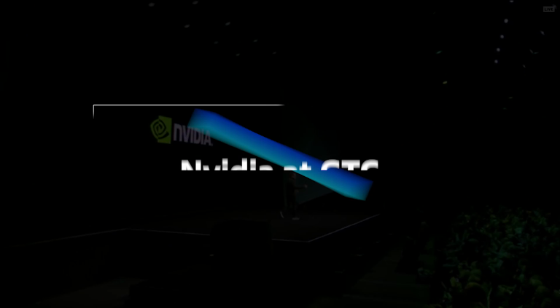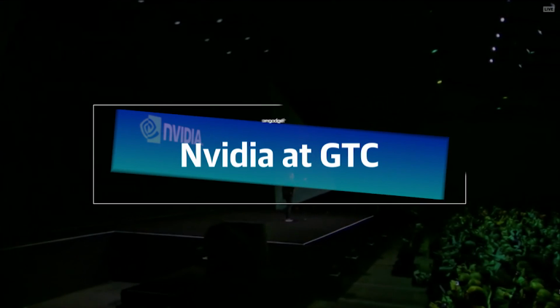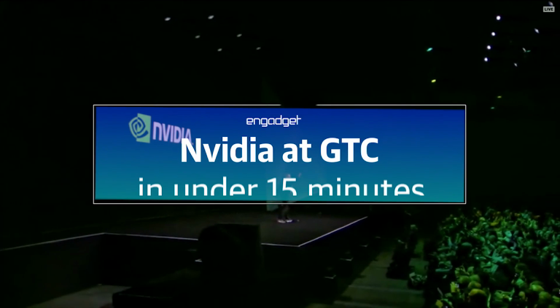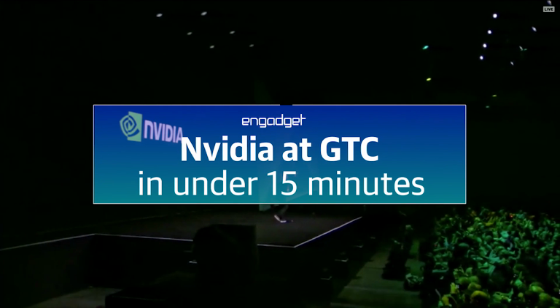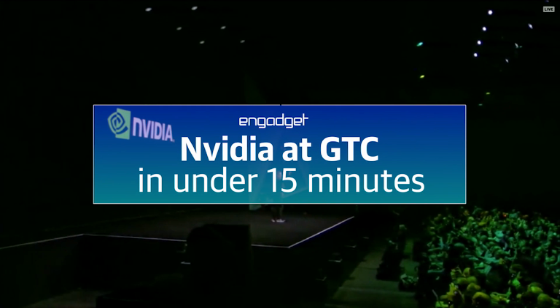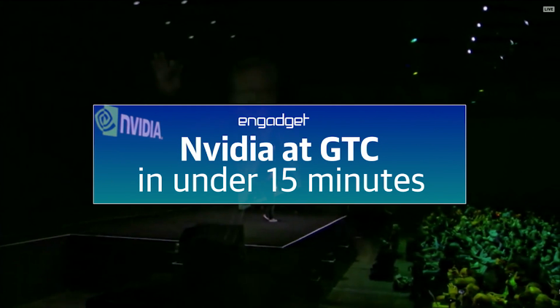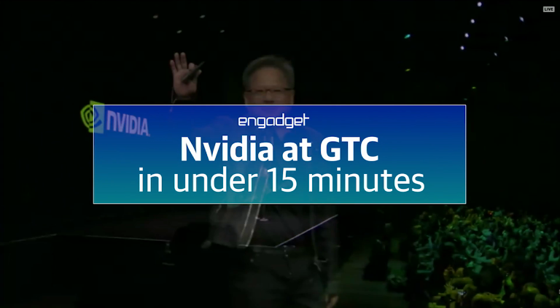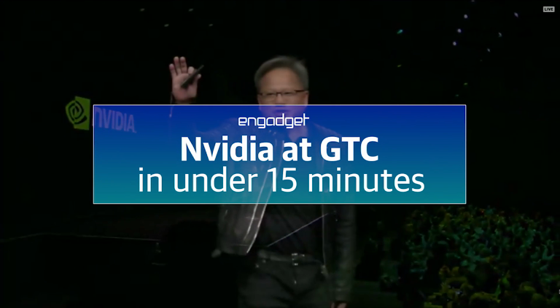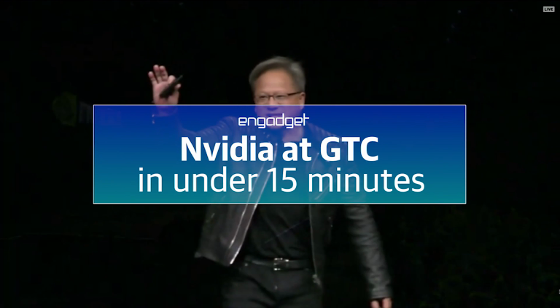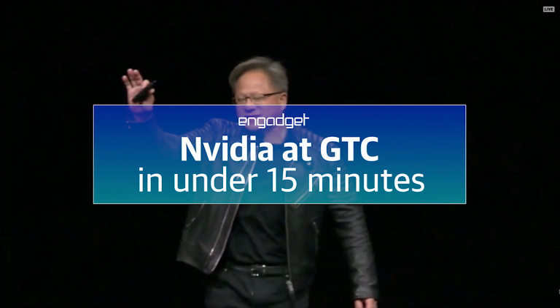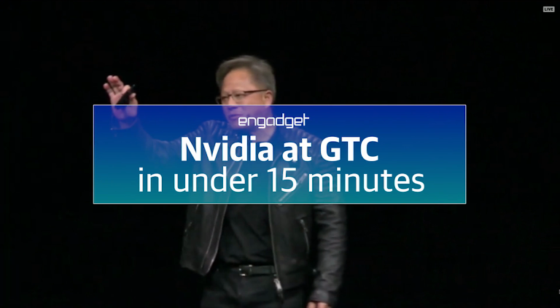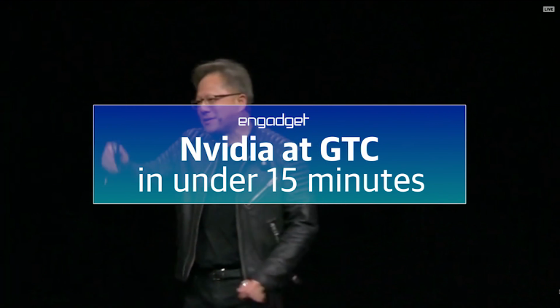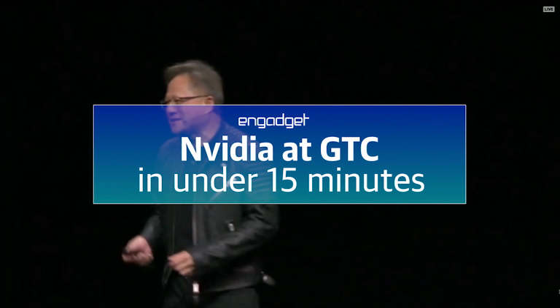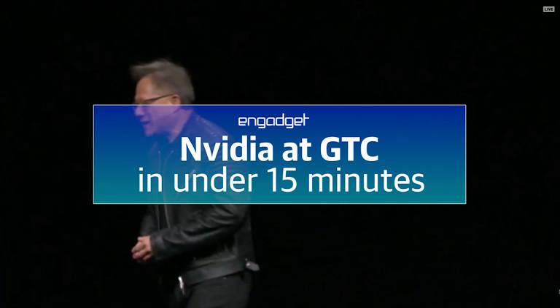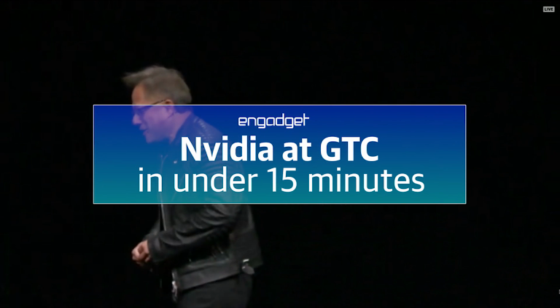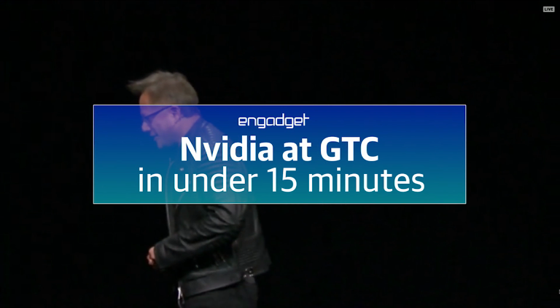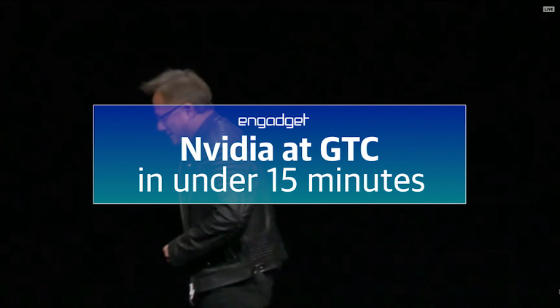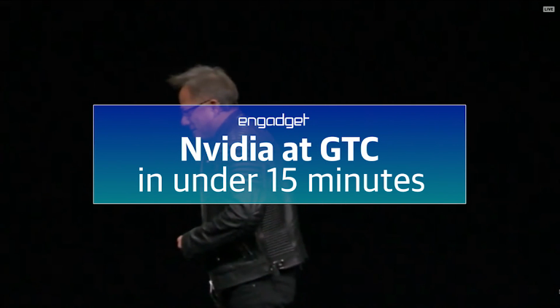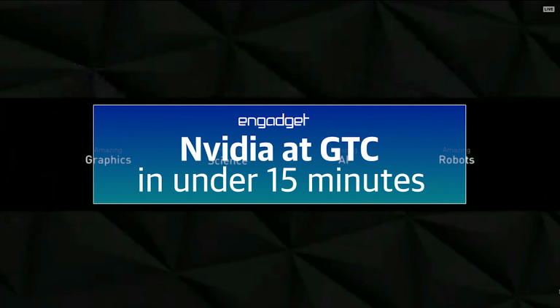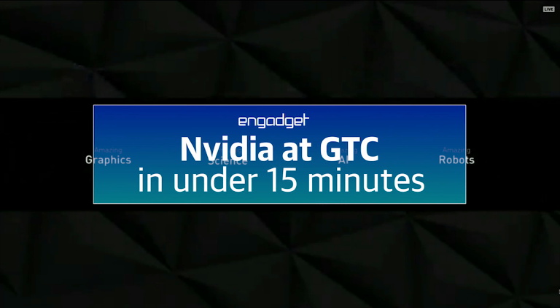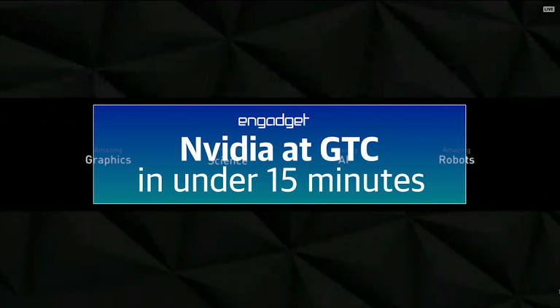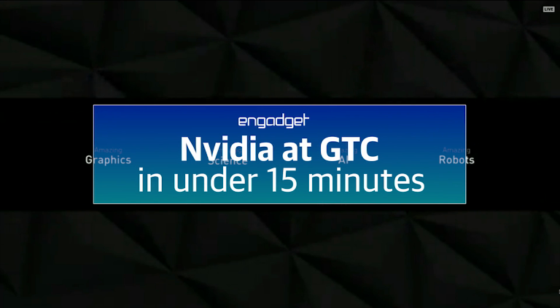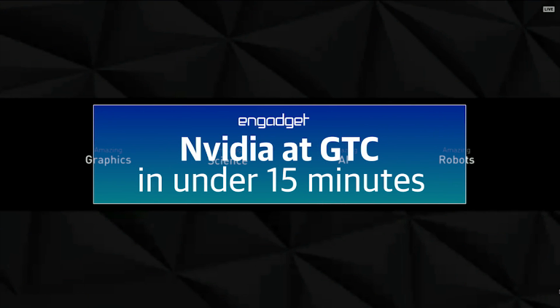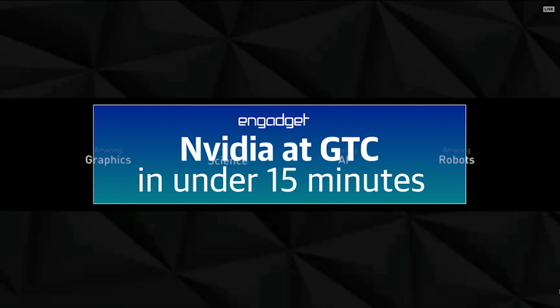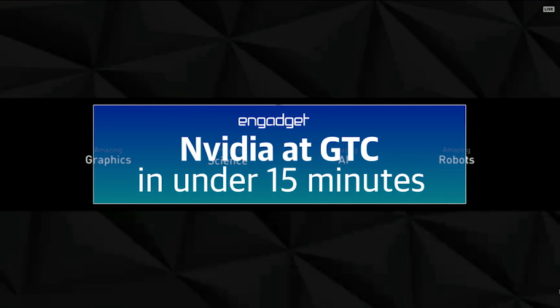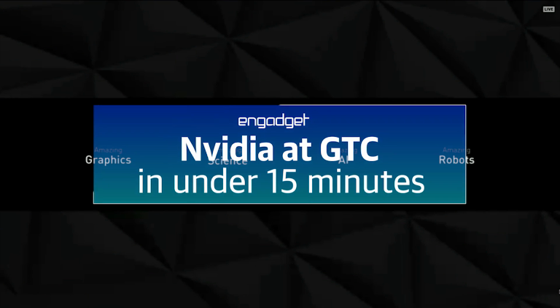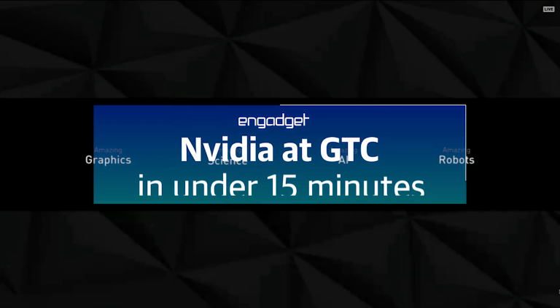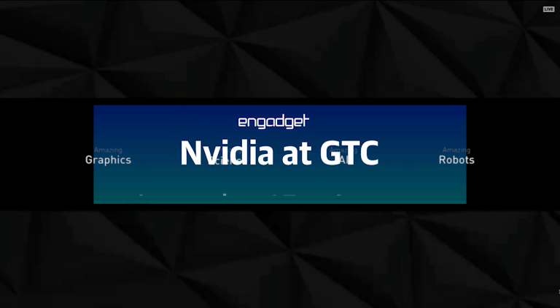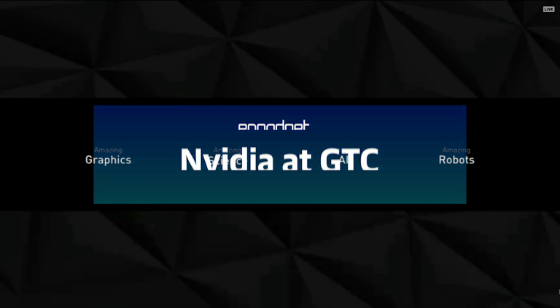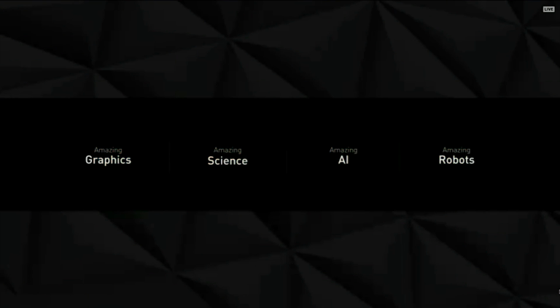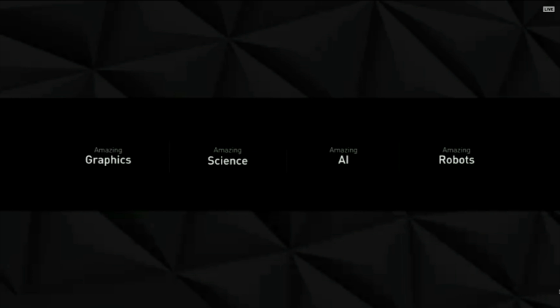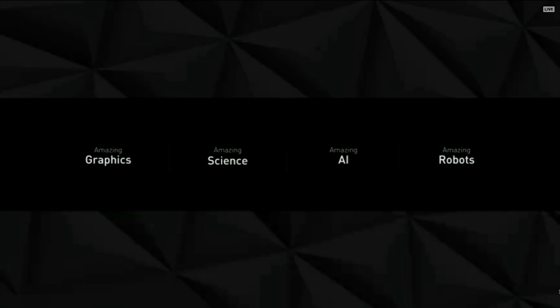Hi, welcome to GTC, welcome to Santa Clara. We have so much to cover so let's get going.